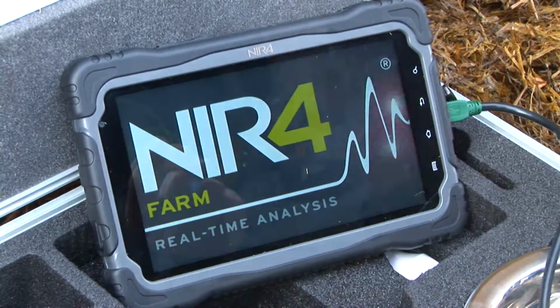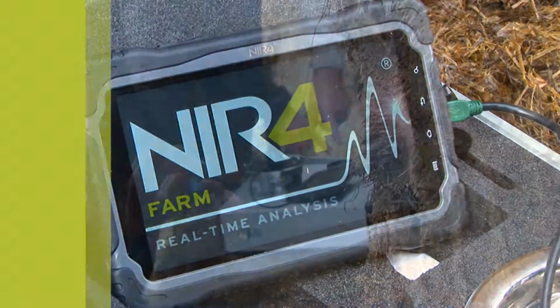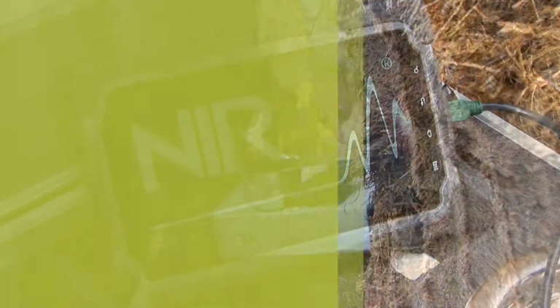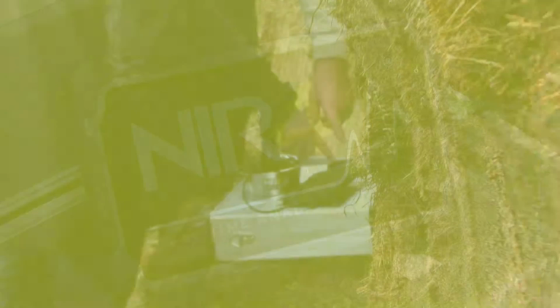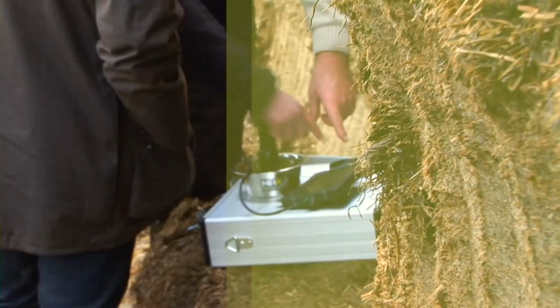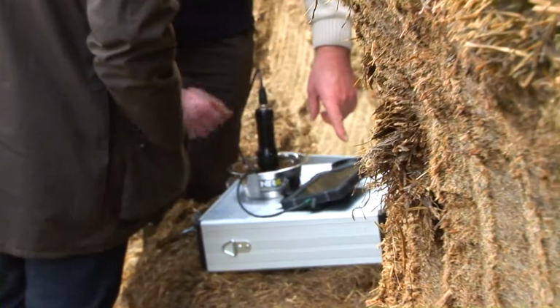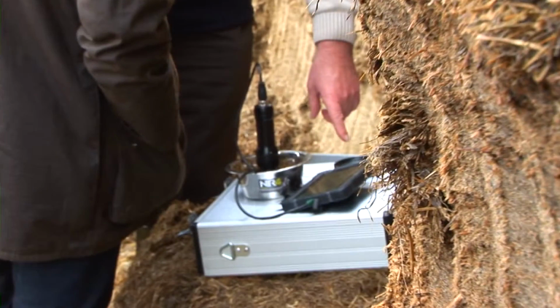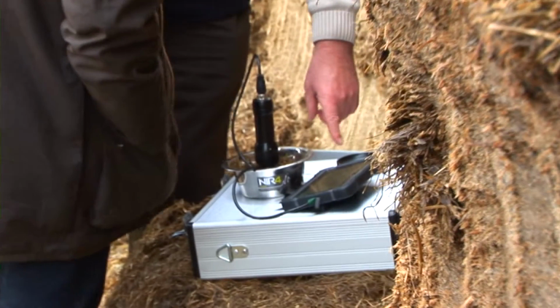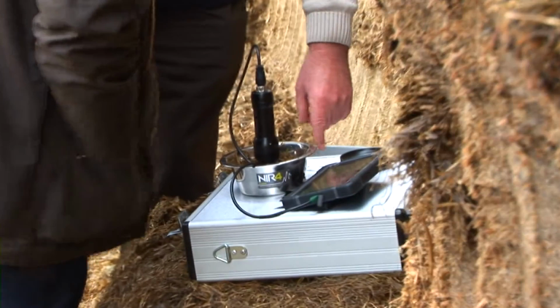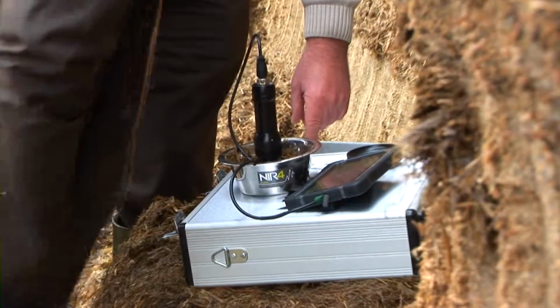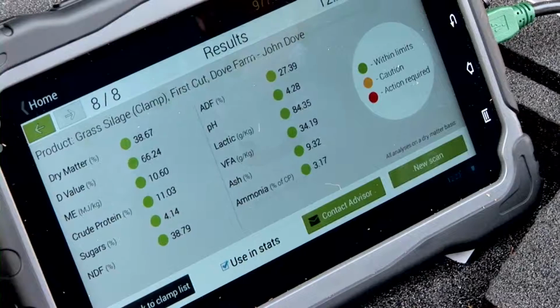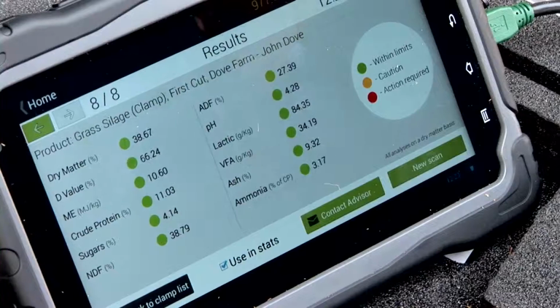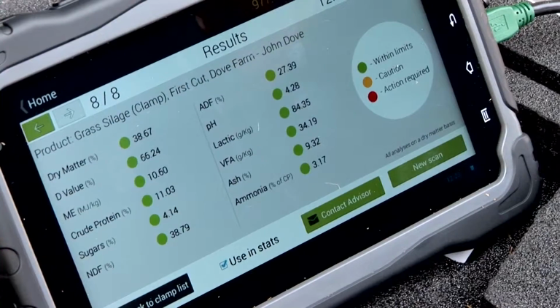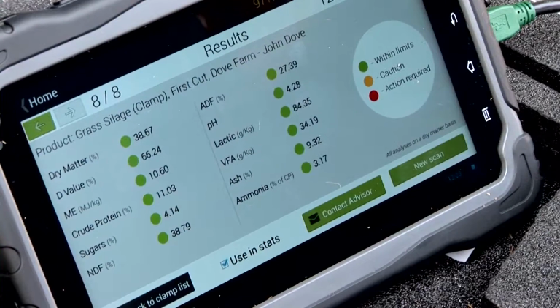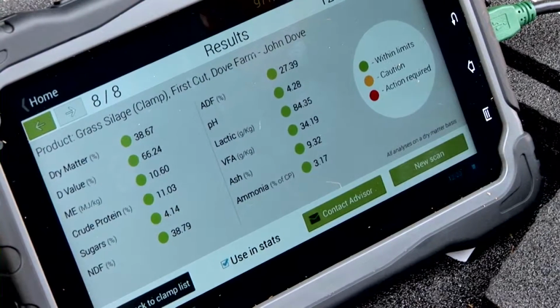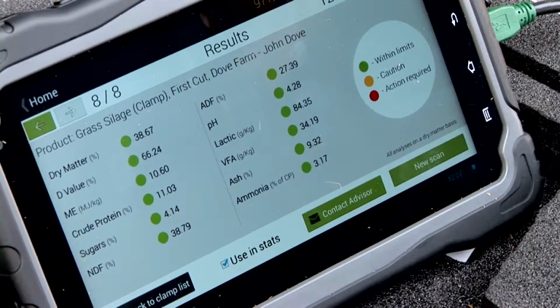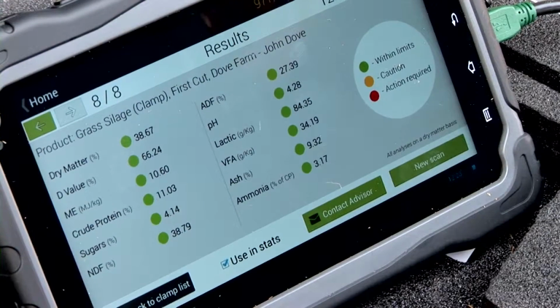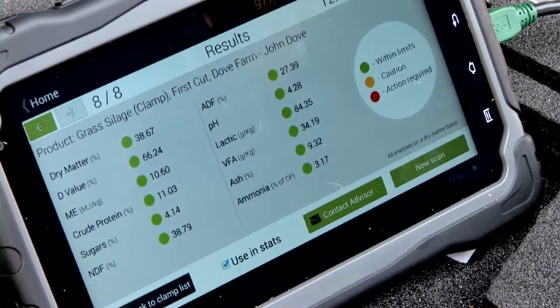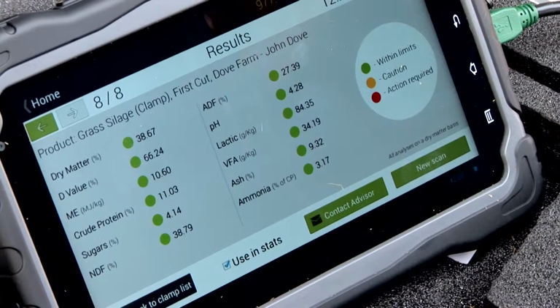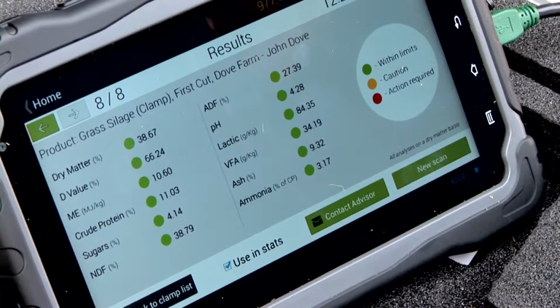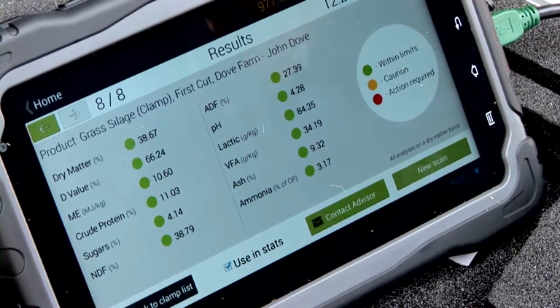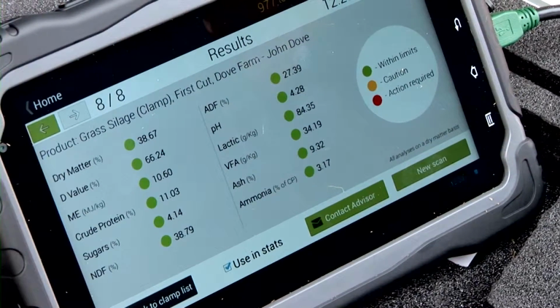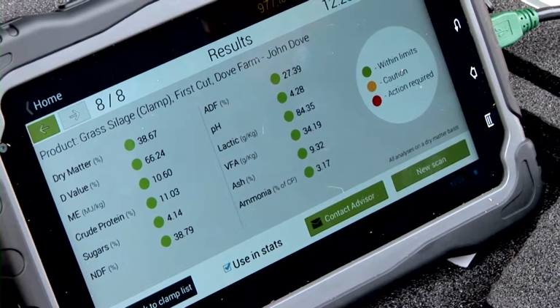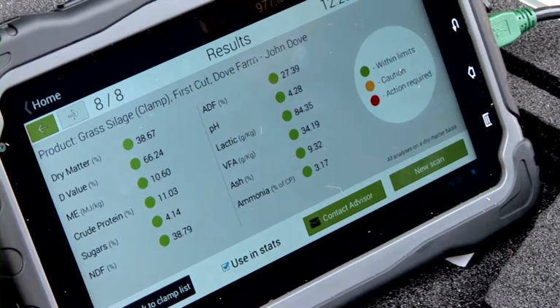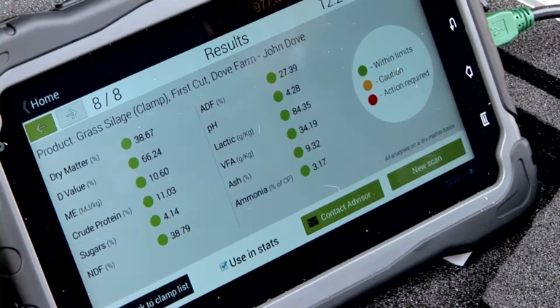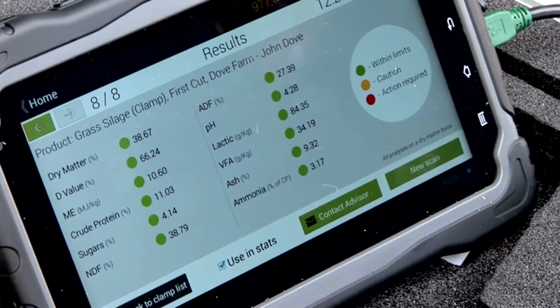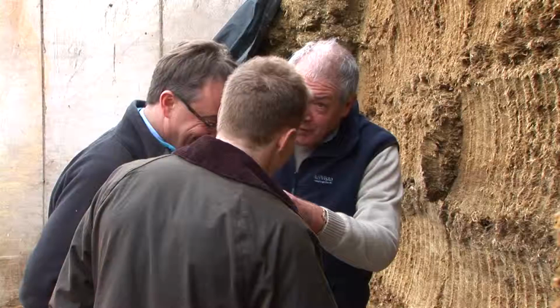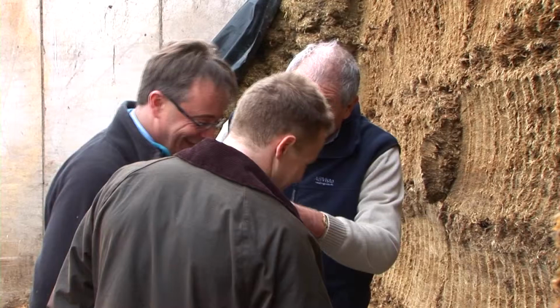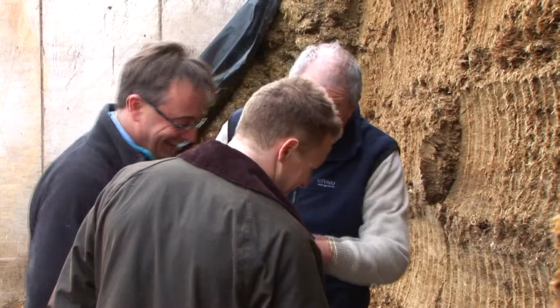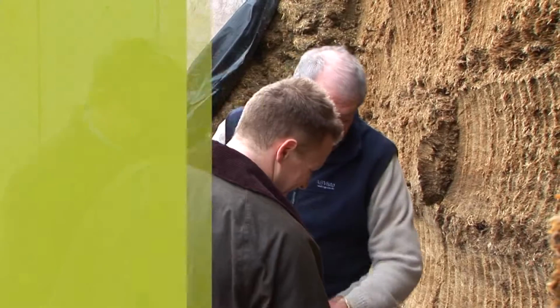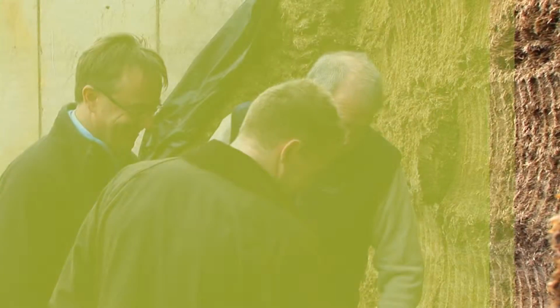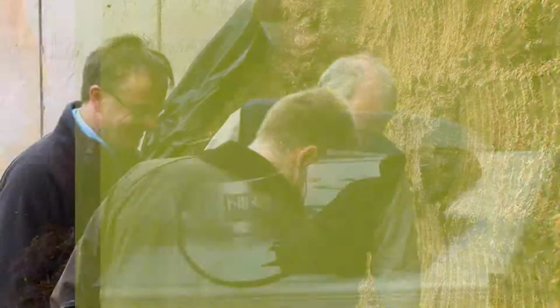It is fast, delivering real-time results for instant decision-making. It is reliable.